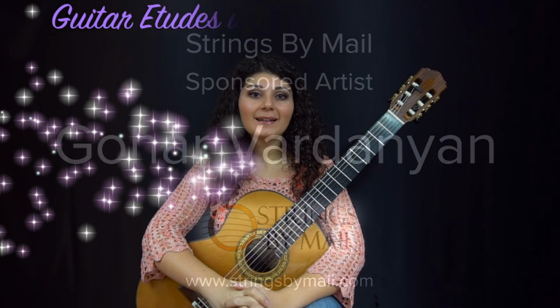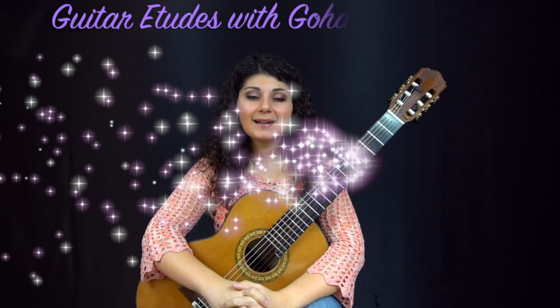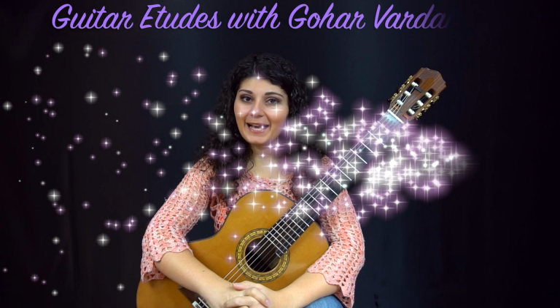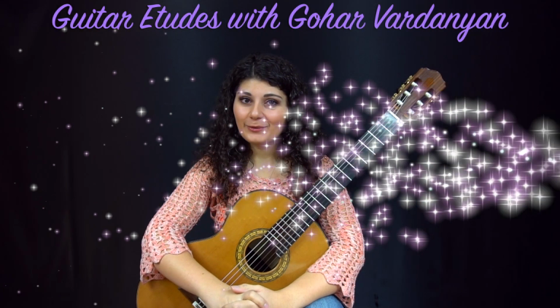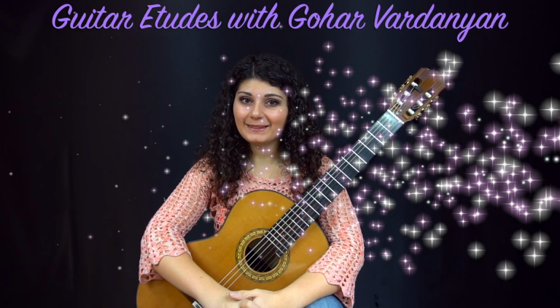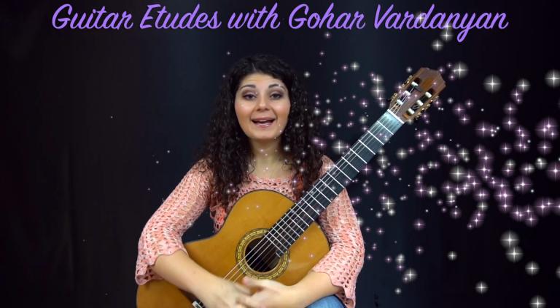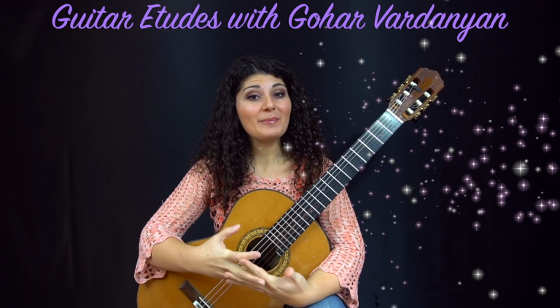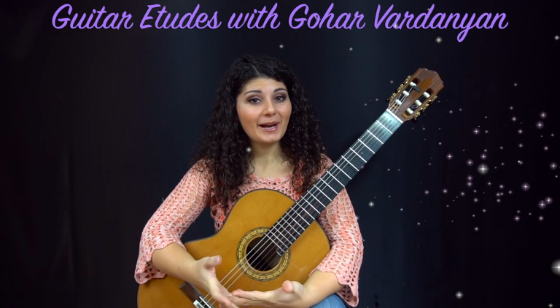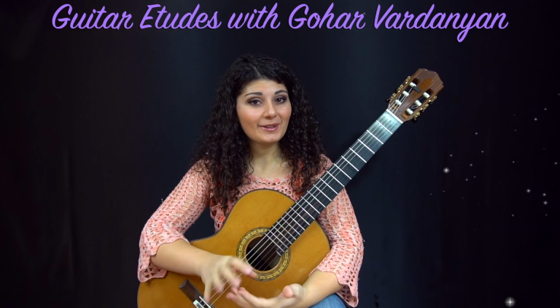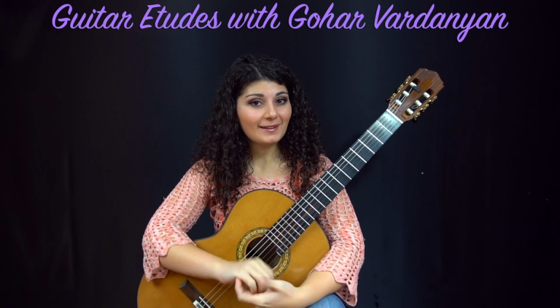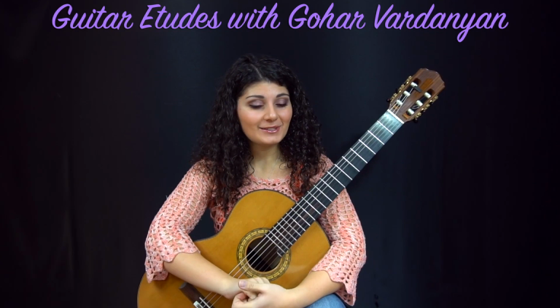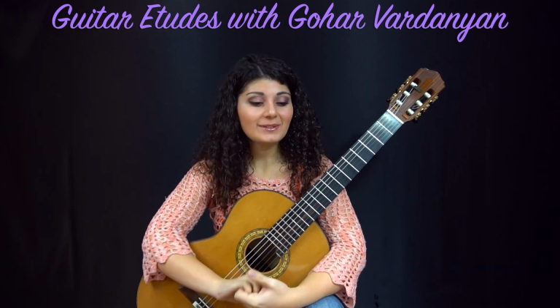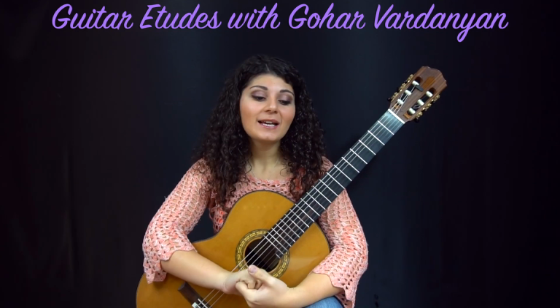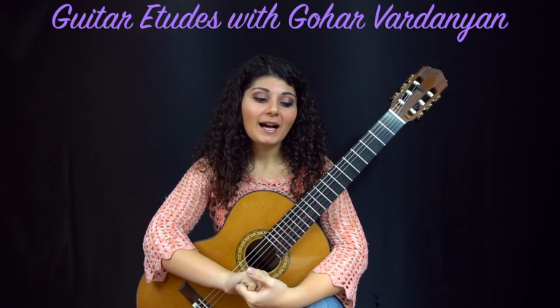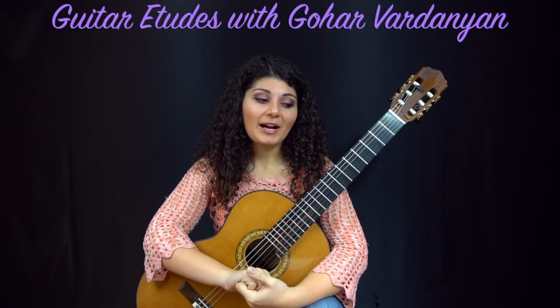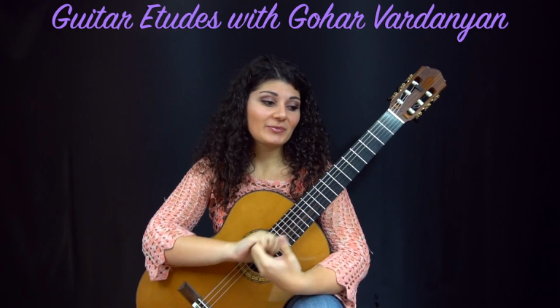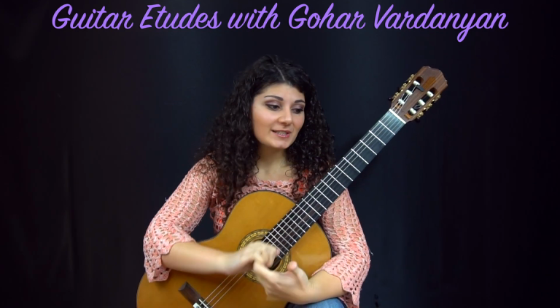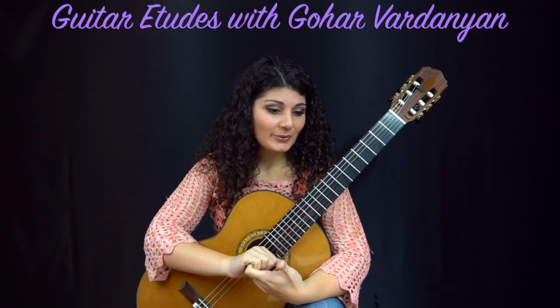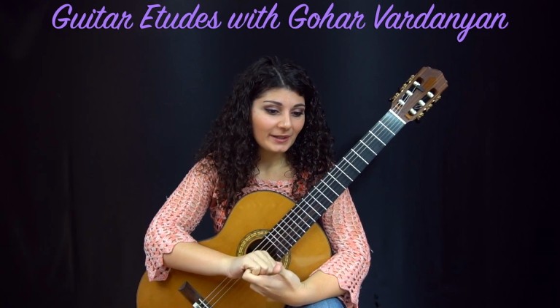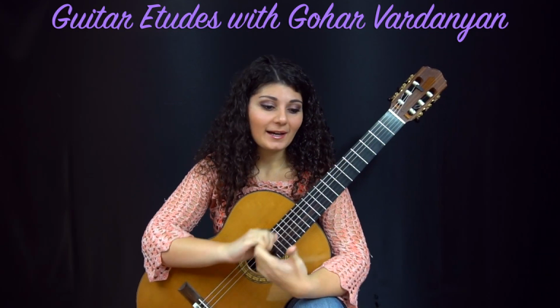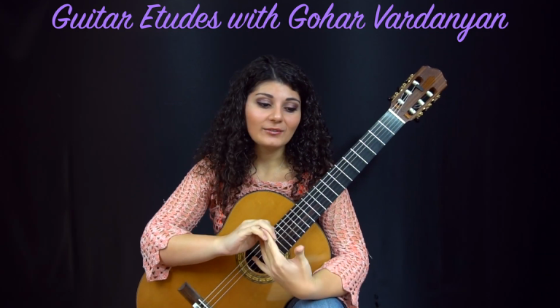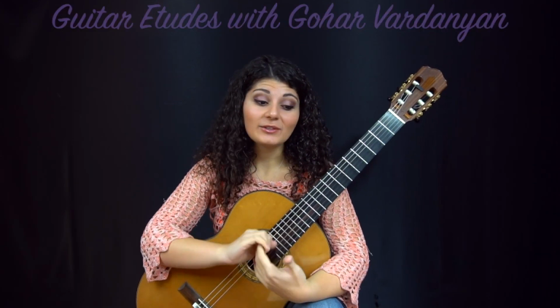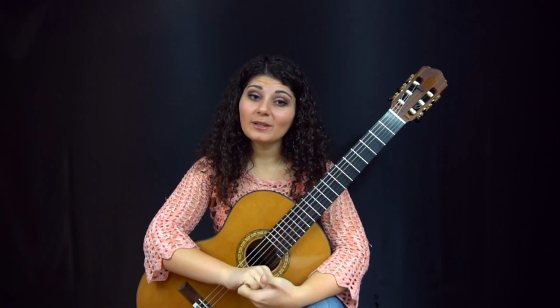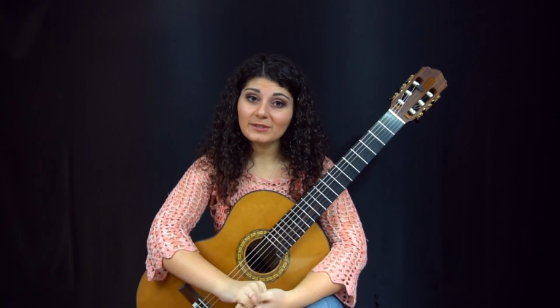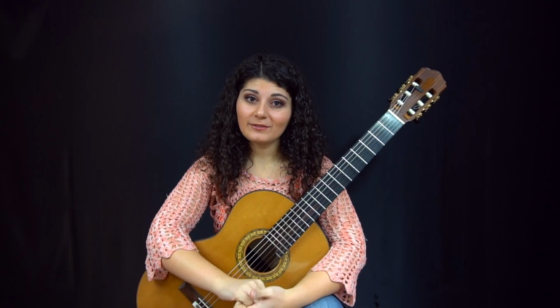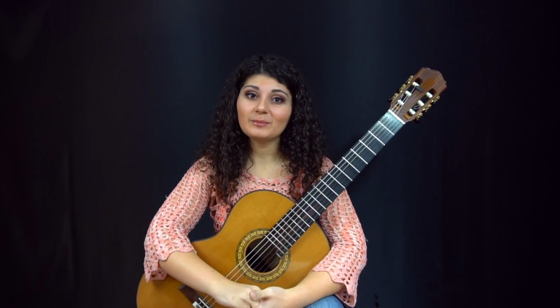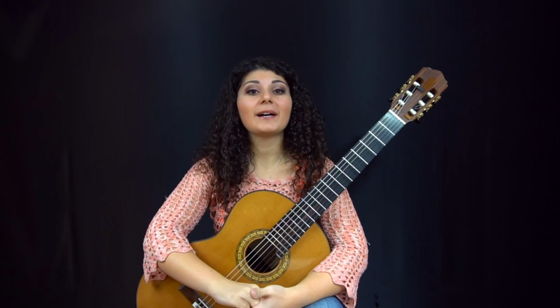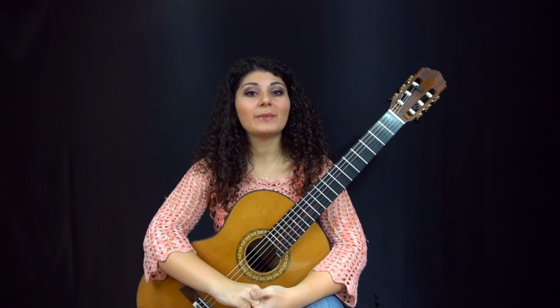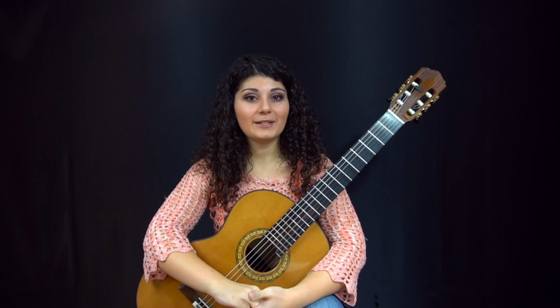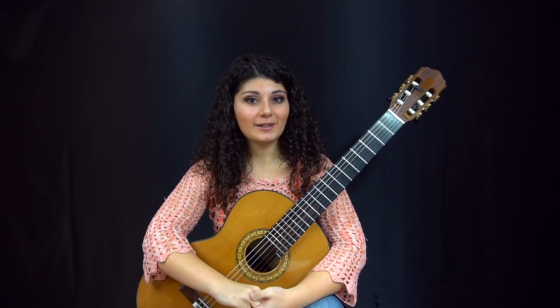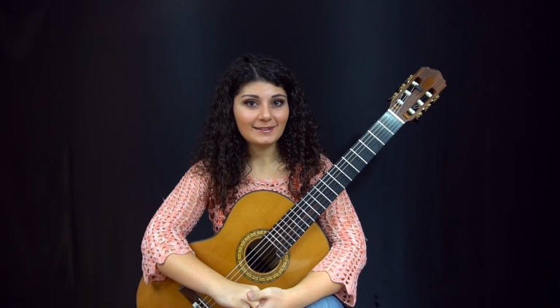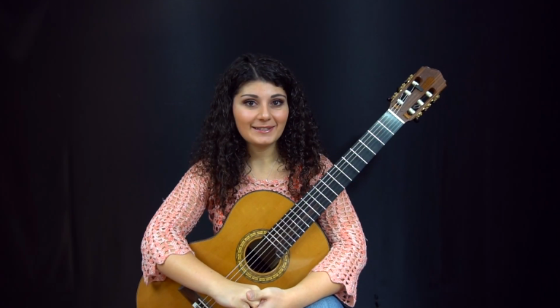Hi everyone. I'm back with another etude. Today we have Etude No. 7 by Matteo Carcassi.